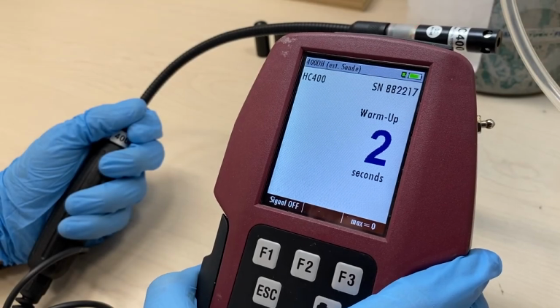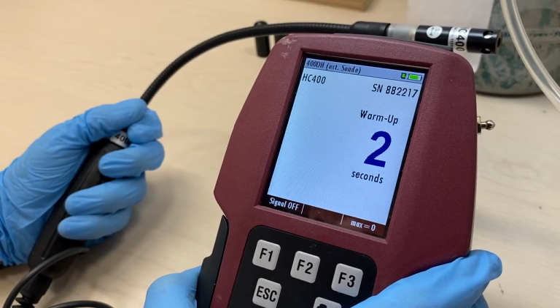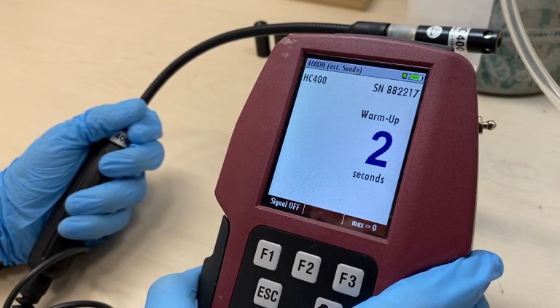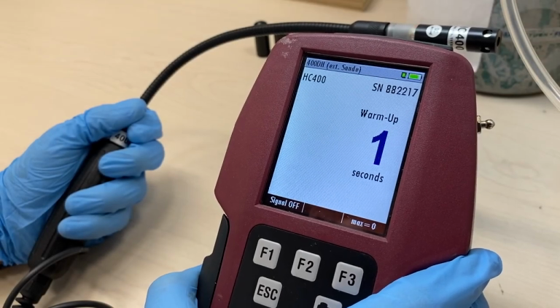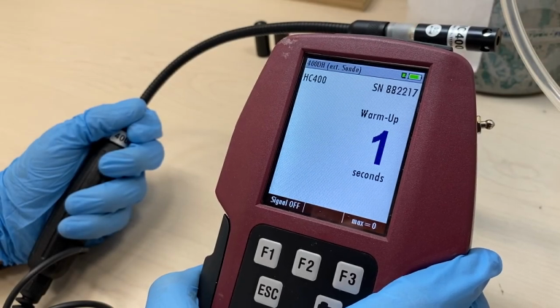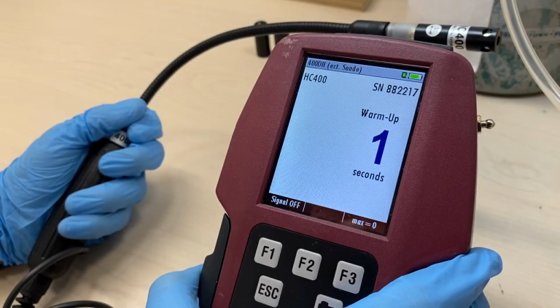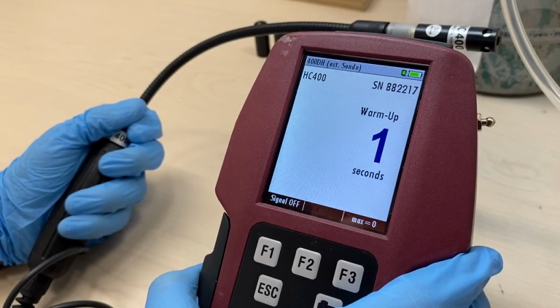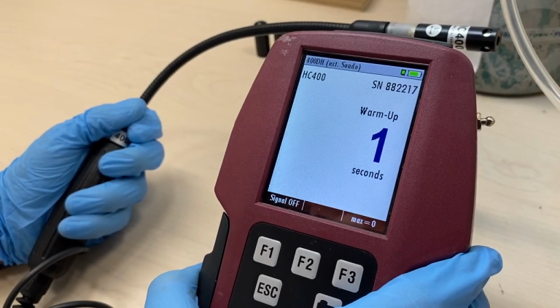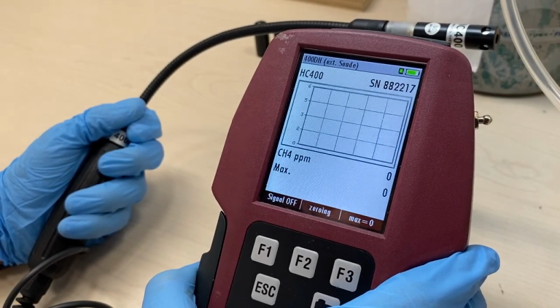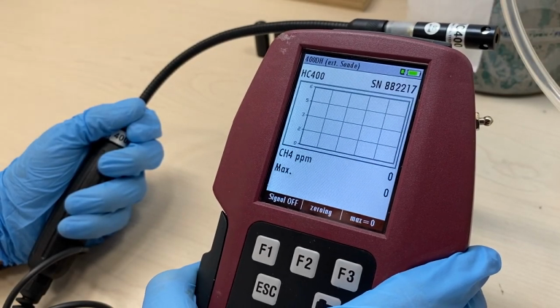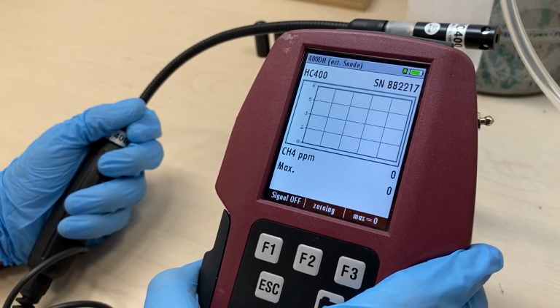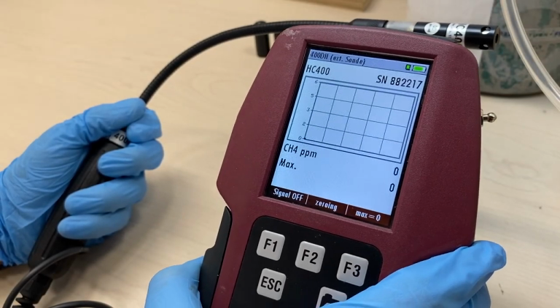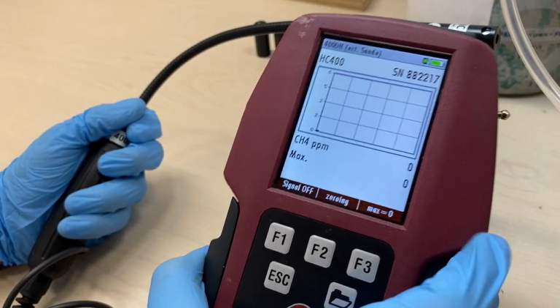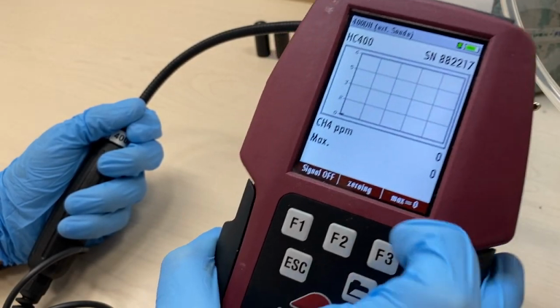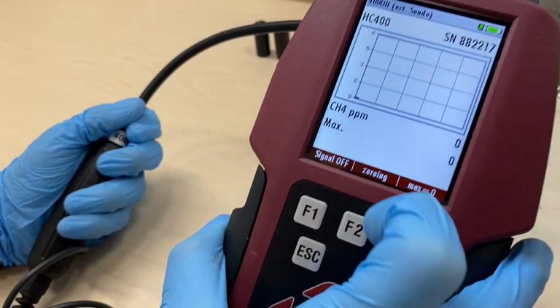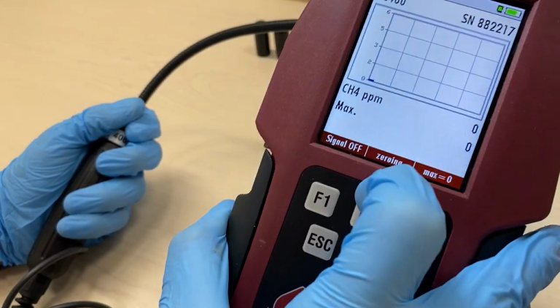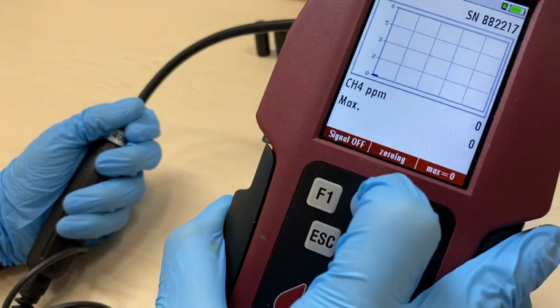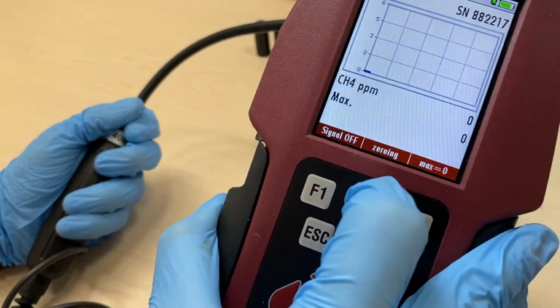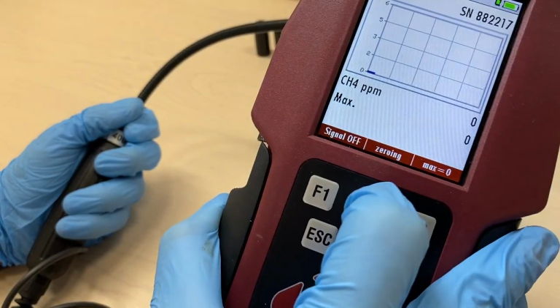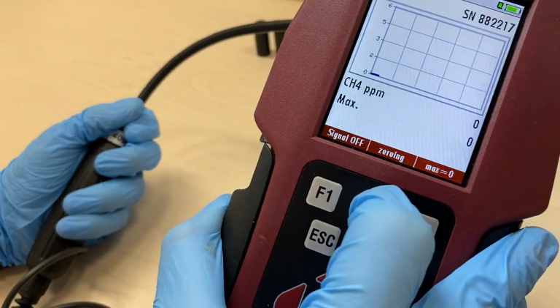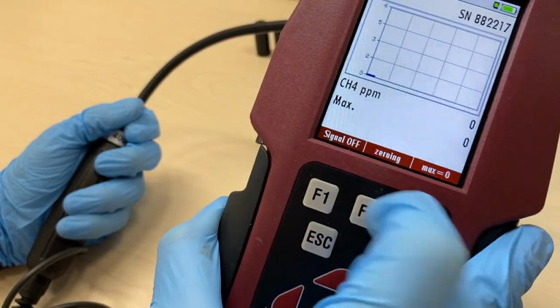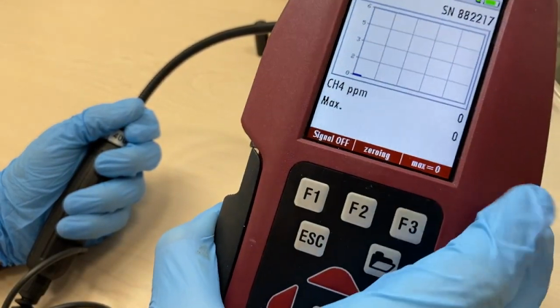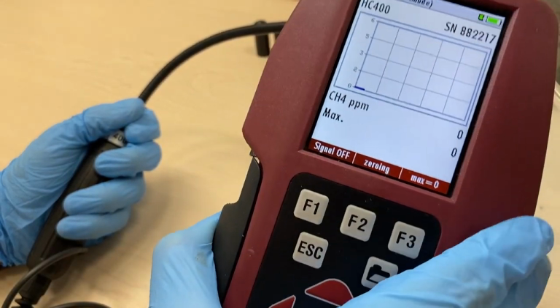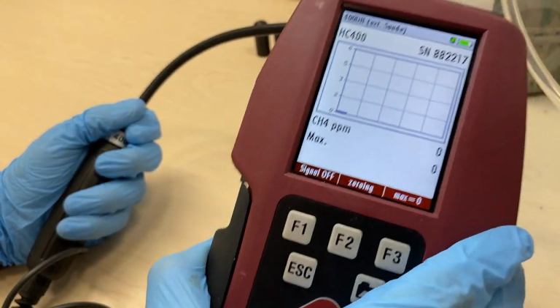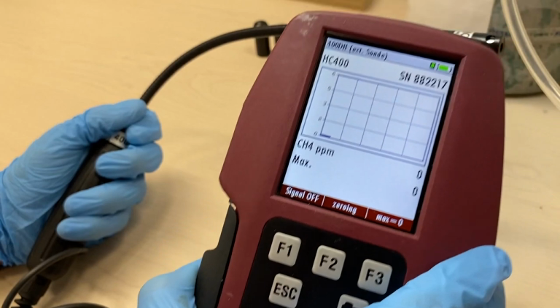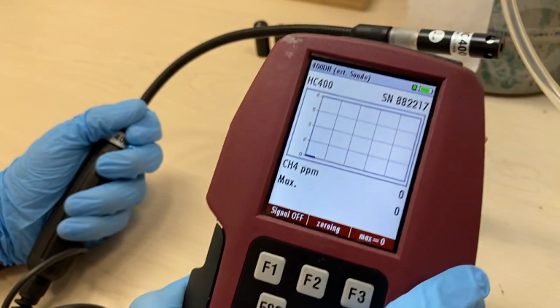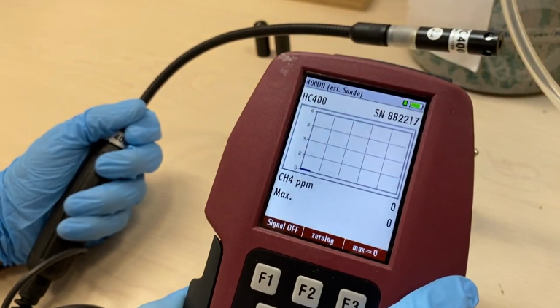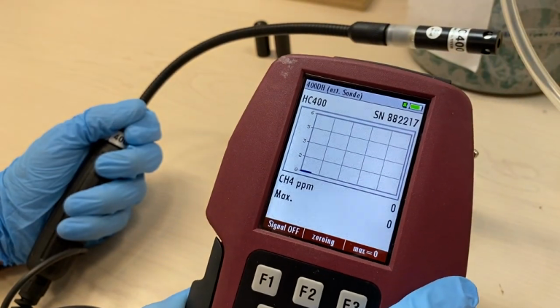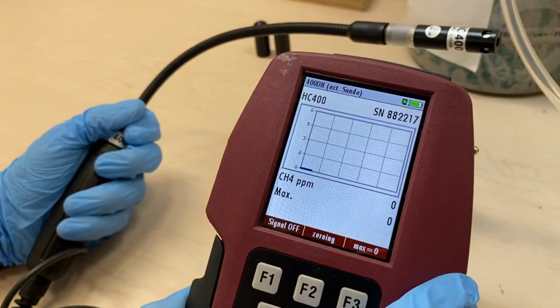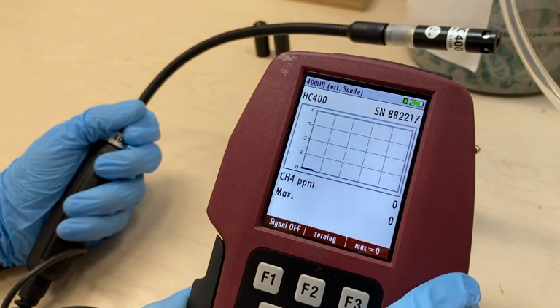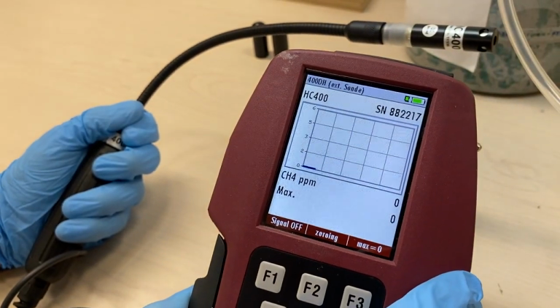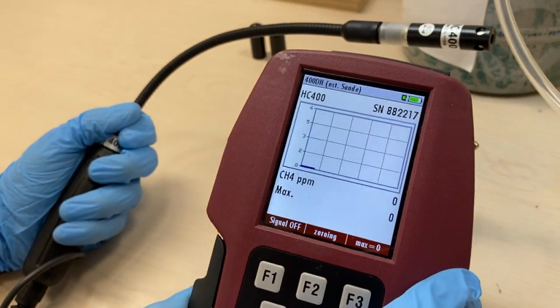Once the countdown reaches zero, press the F2 key to zero the sensor.